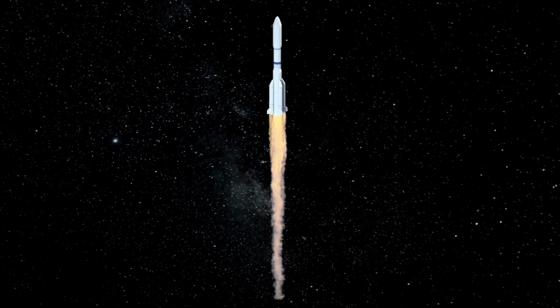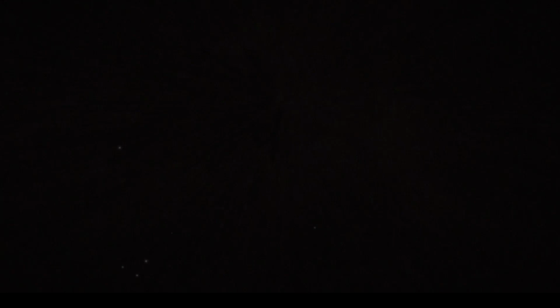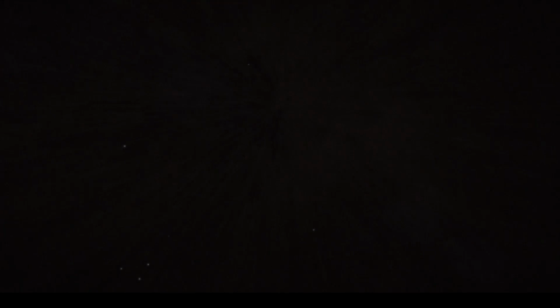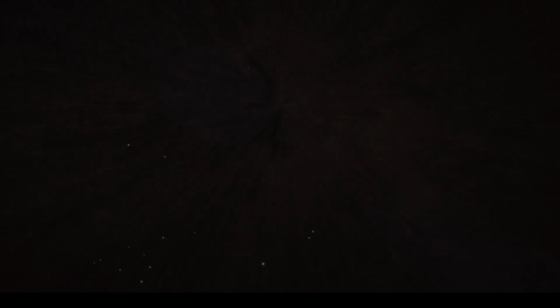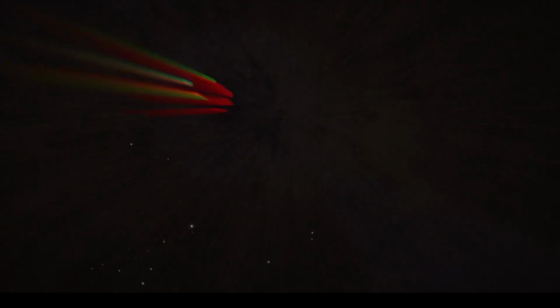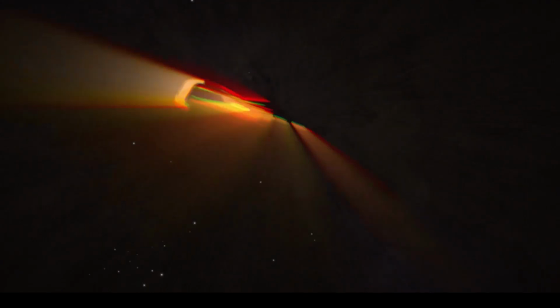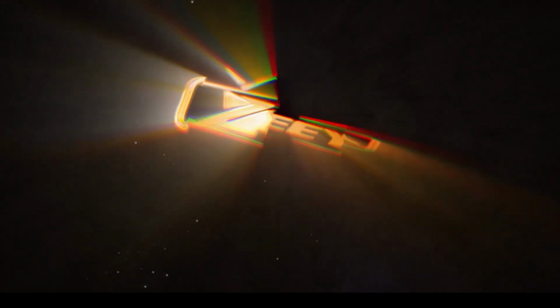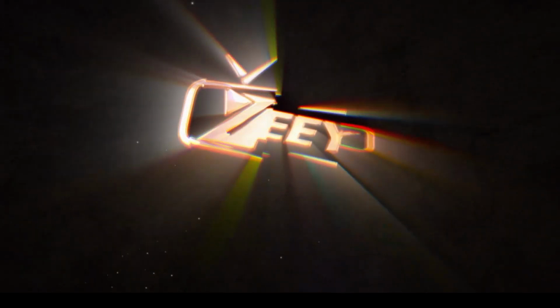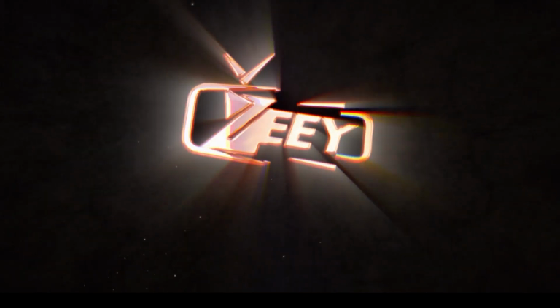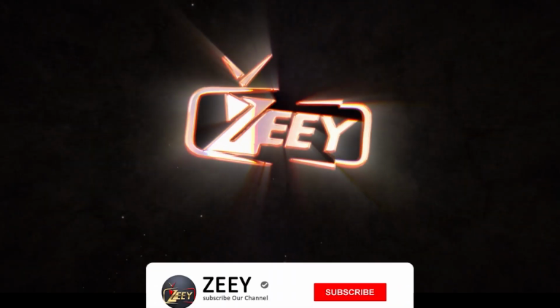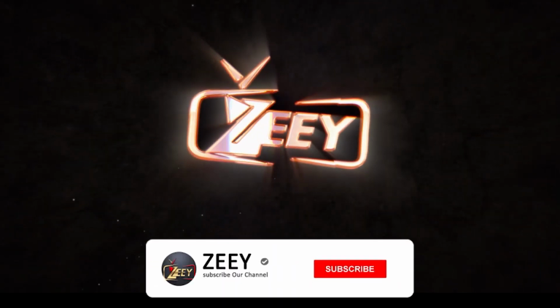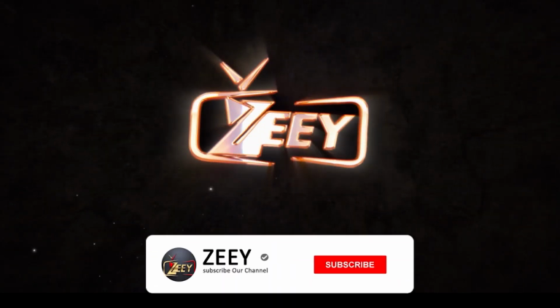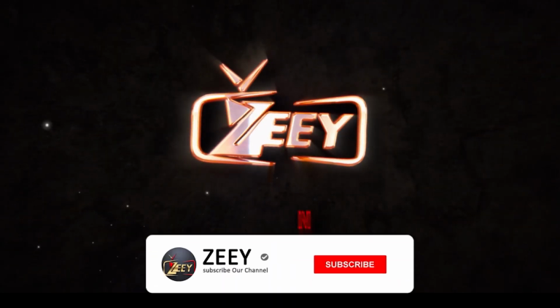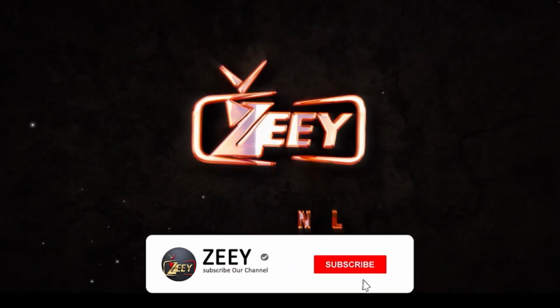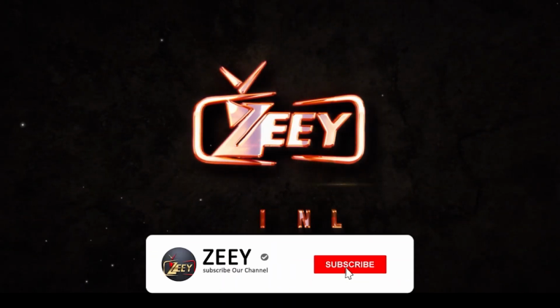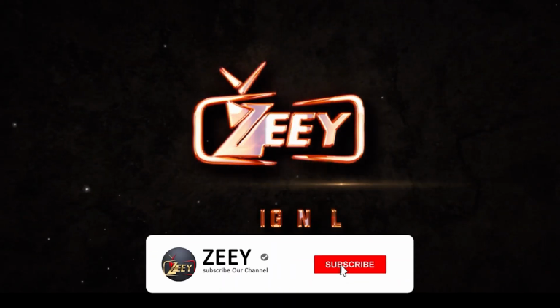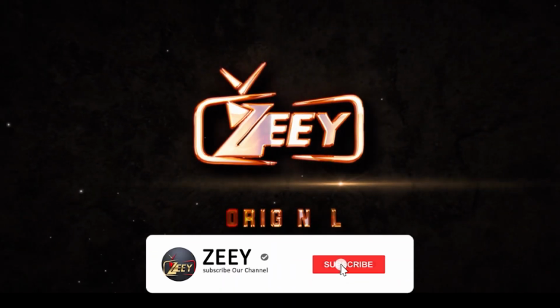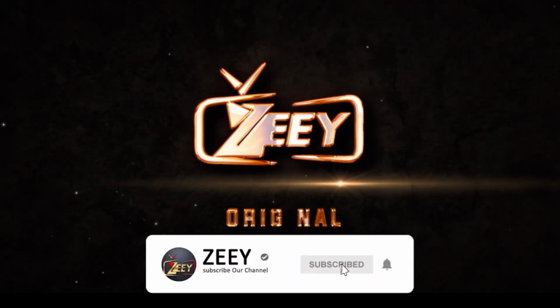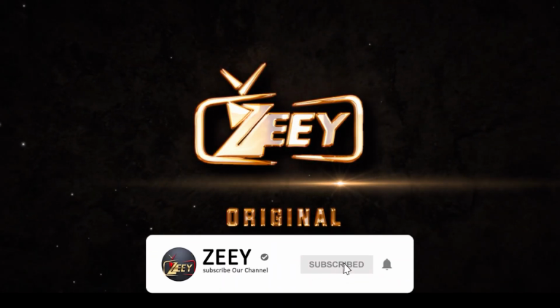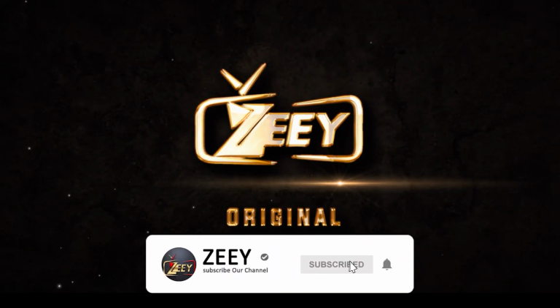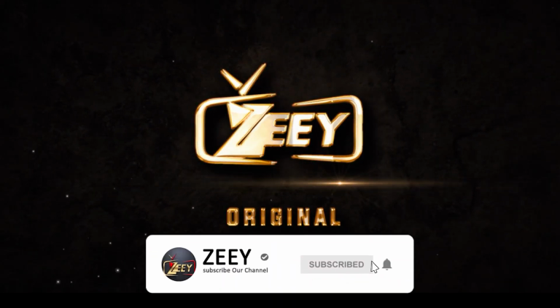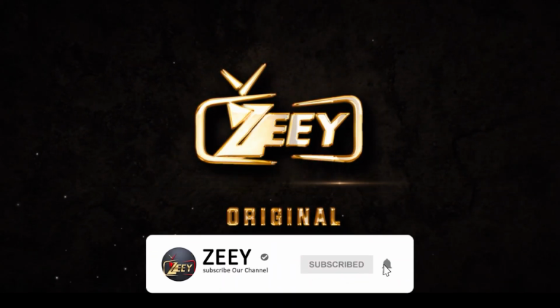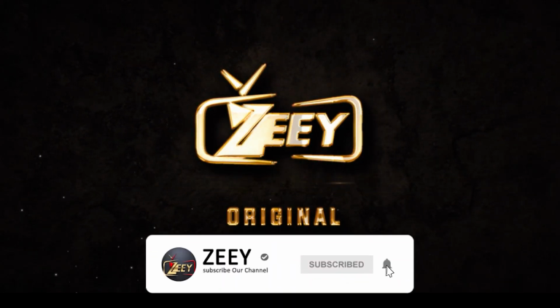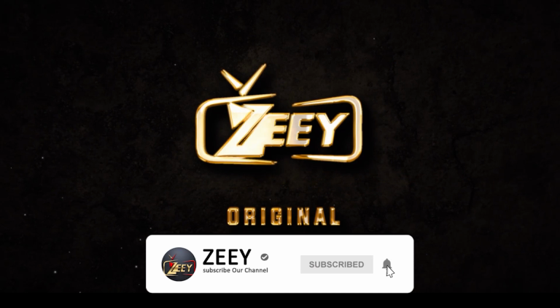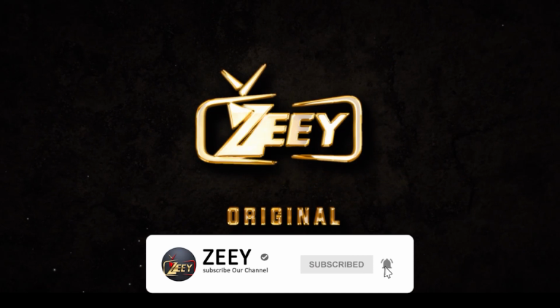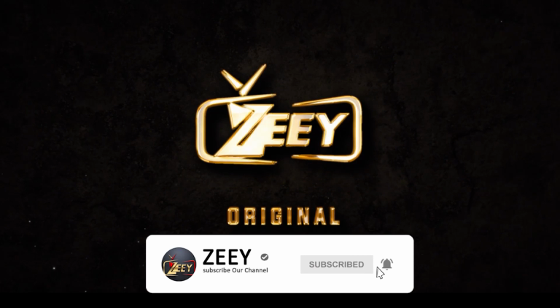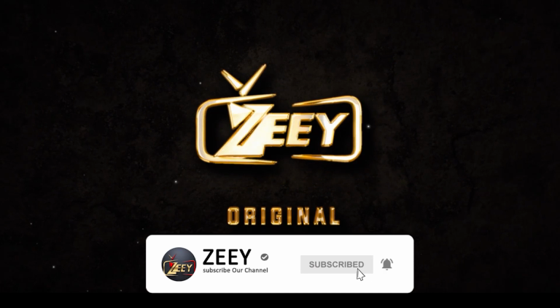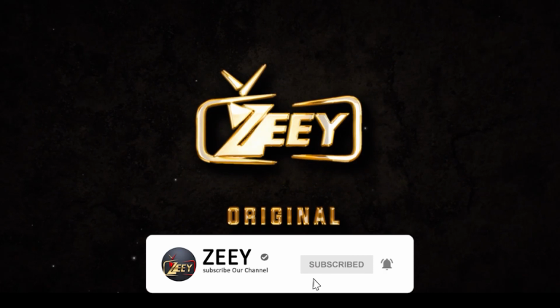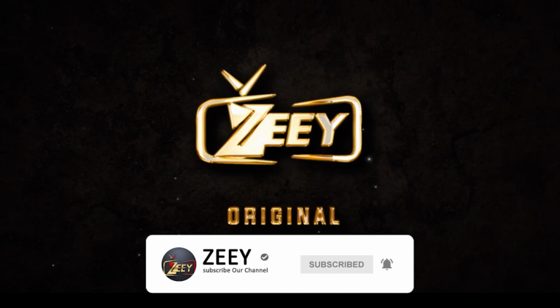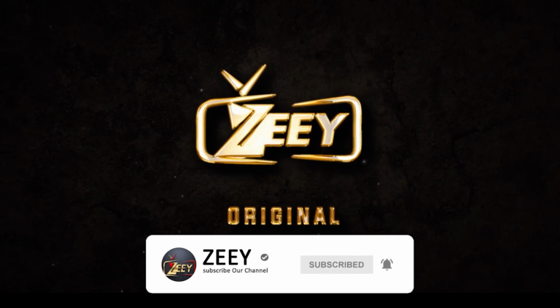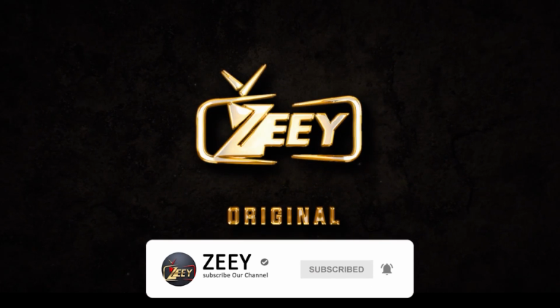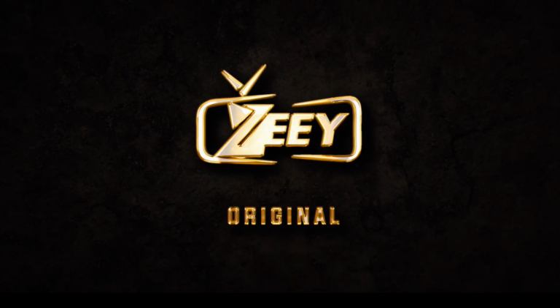Hello everyone, welcome back to Z. If you are new to the channel, hit the subscription button and ring the bell so you don't miss any update.